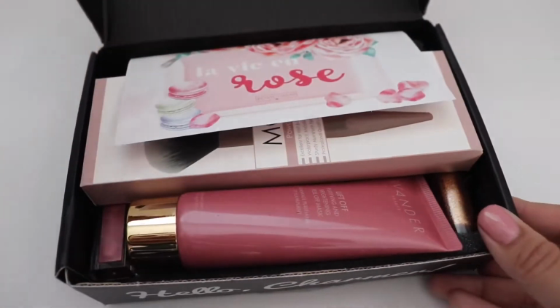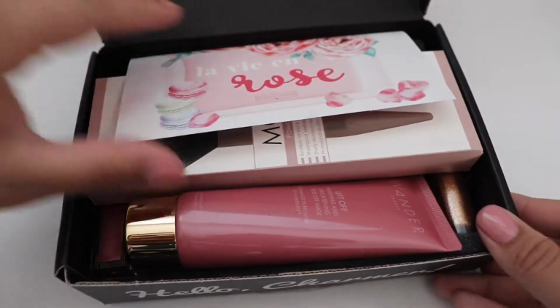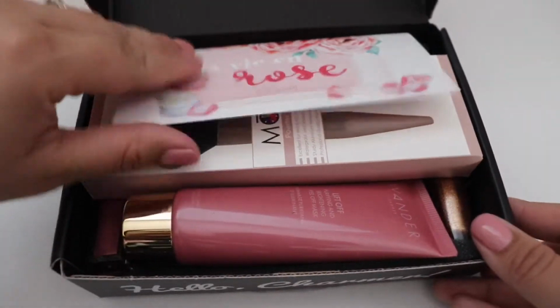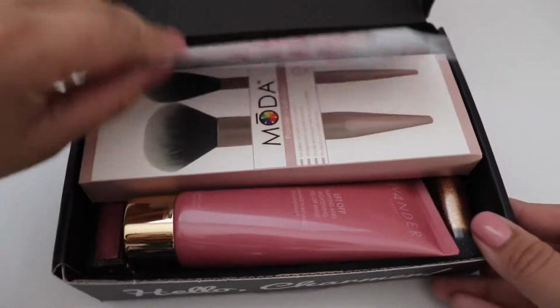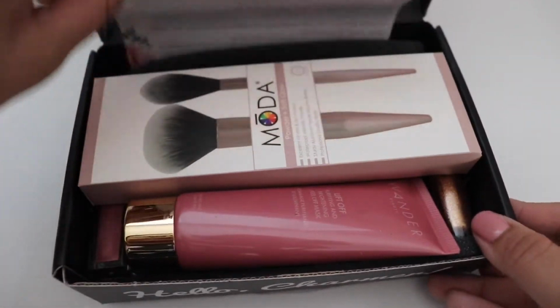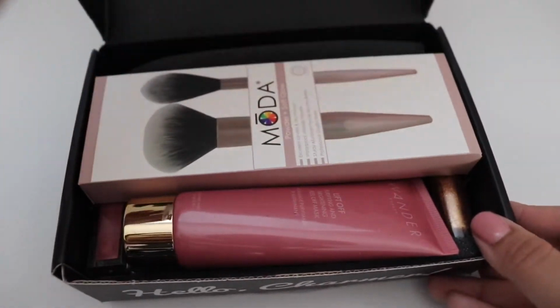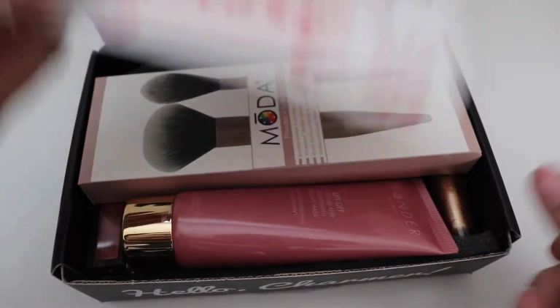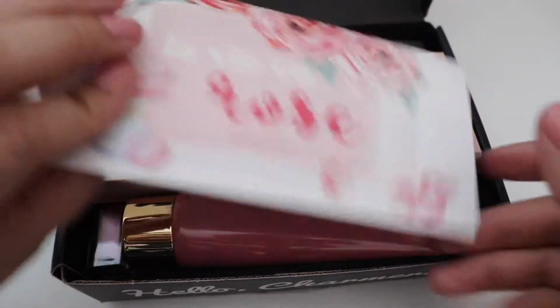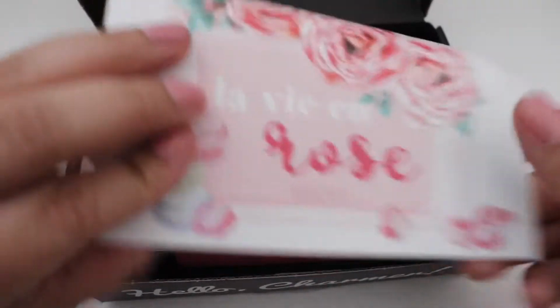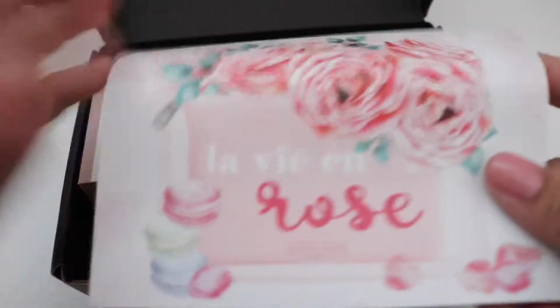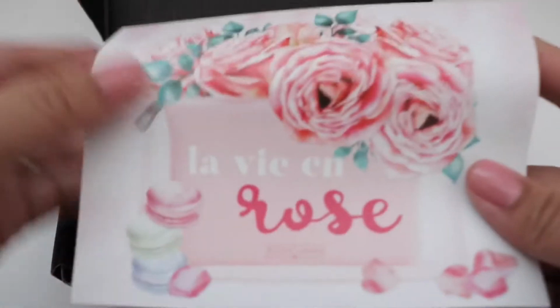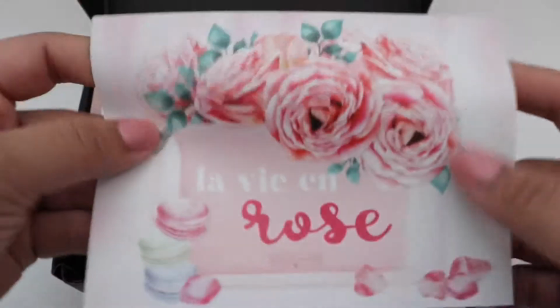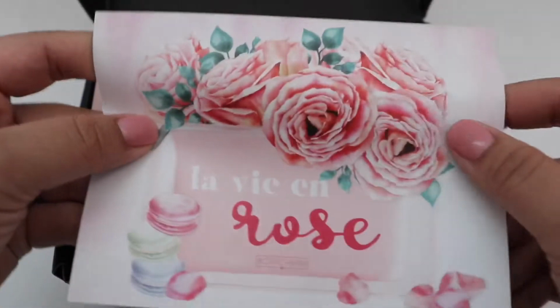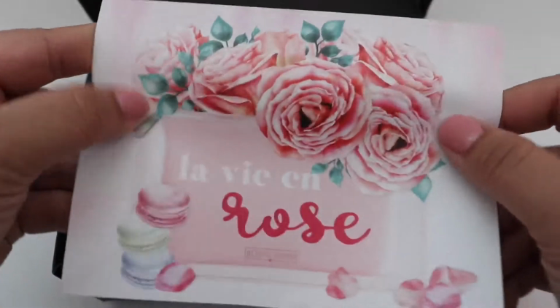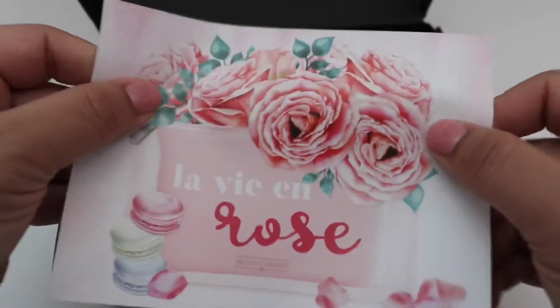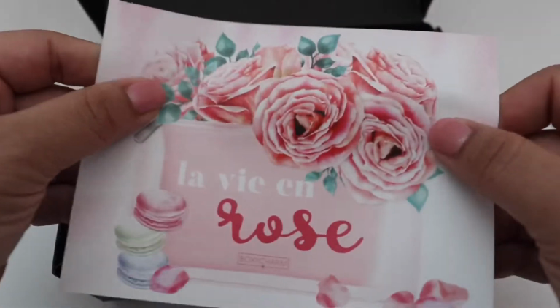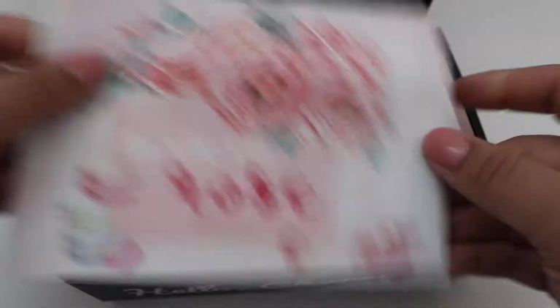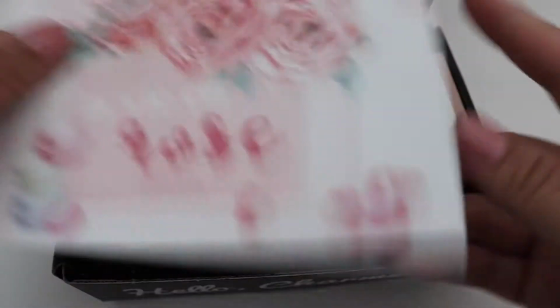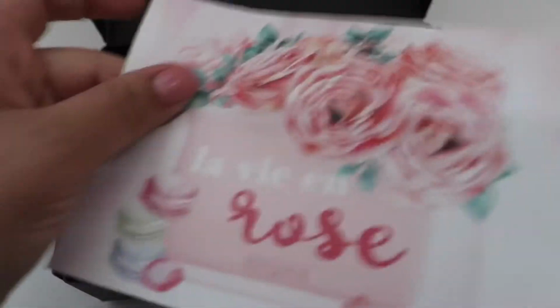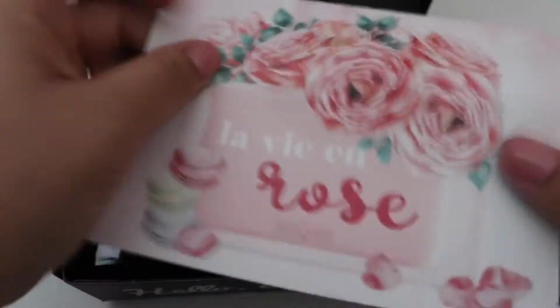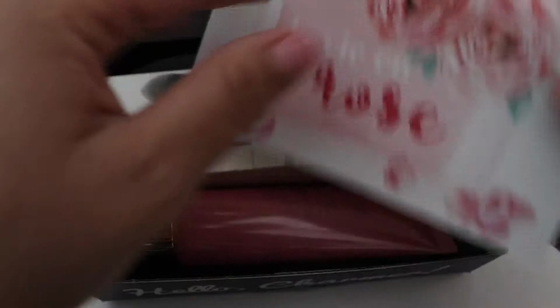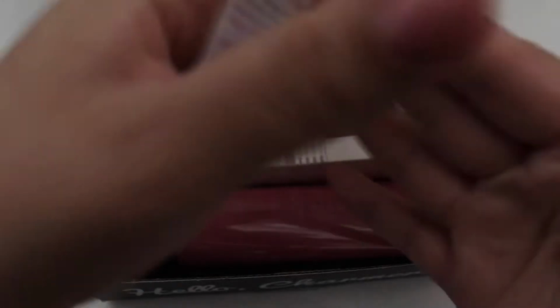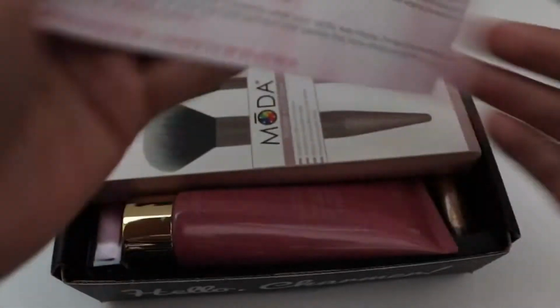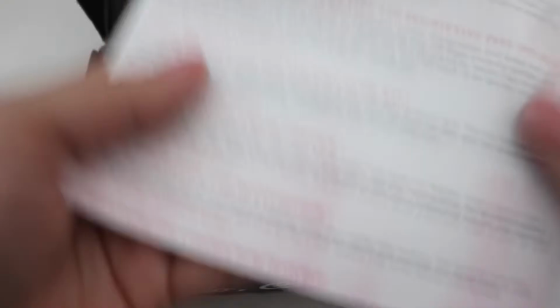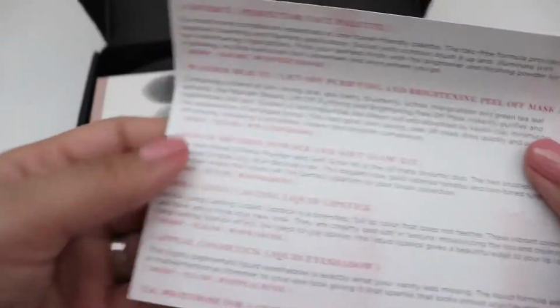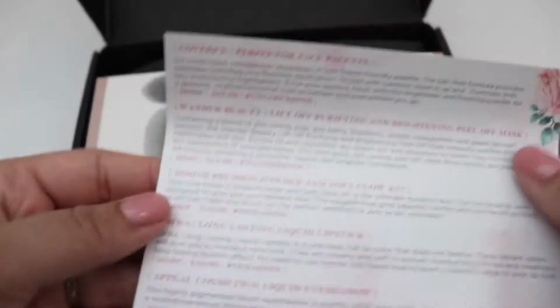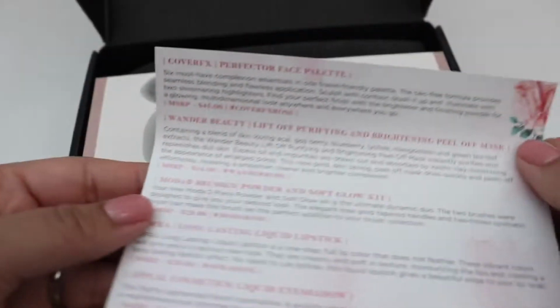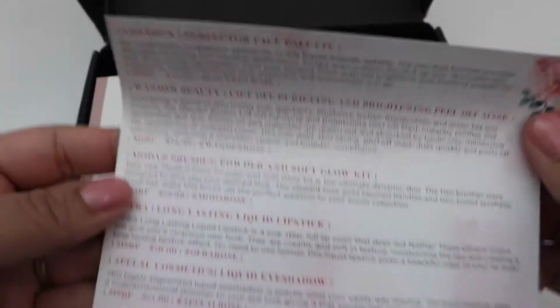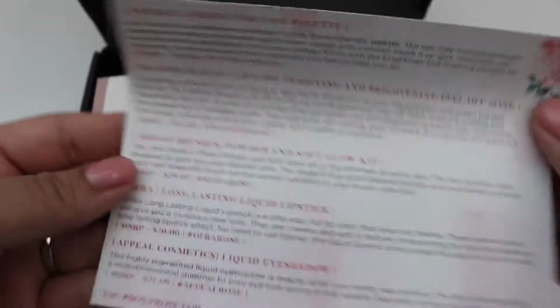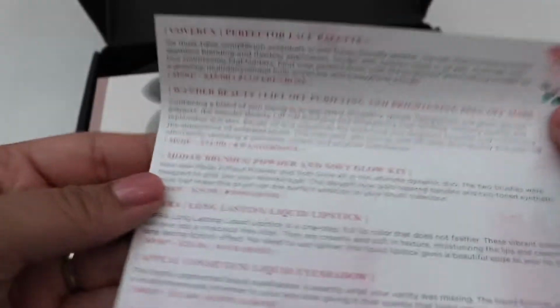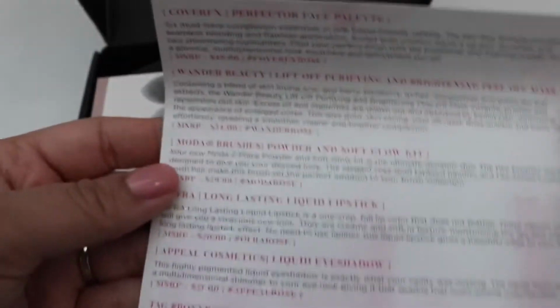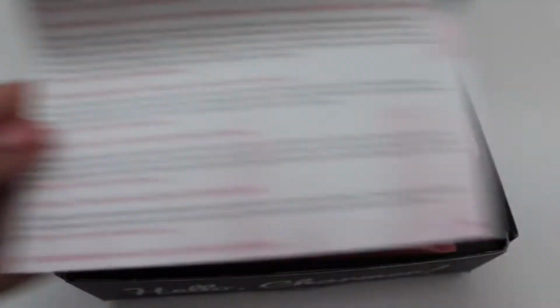Alright, so like always it comes with a little card, and it lets me know what I got.